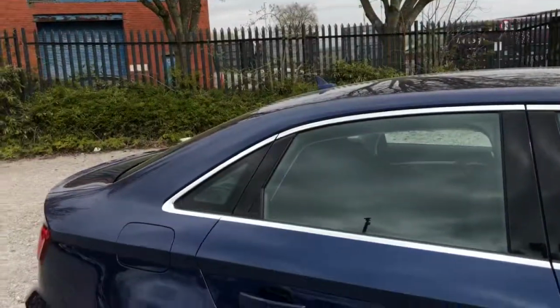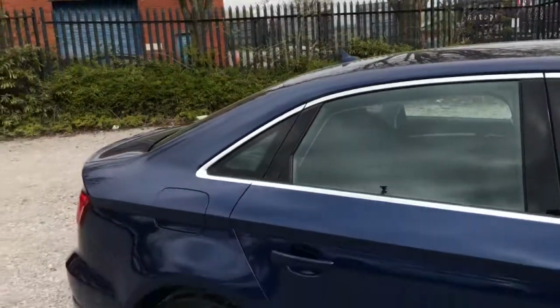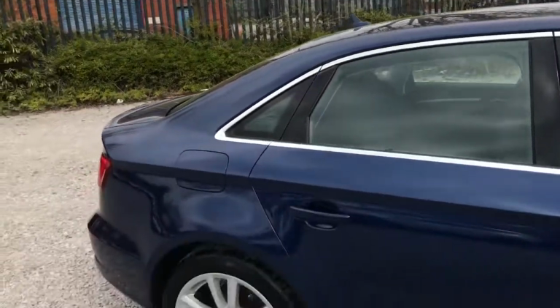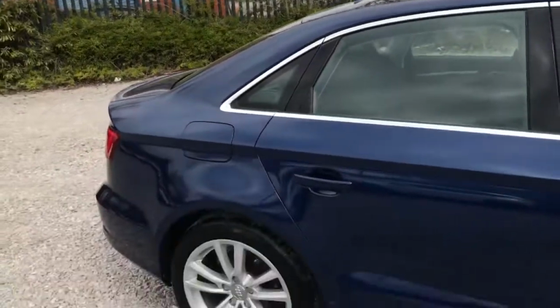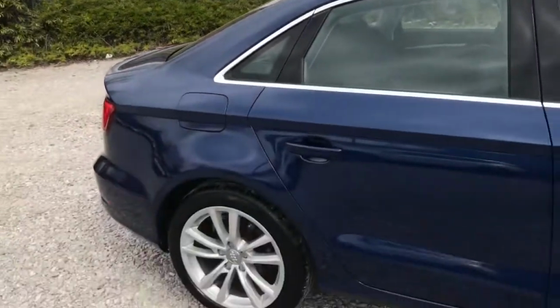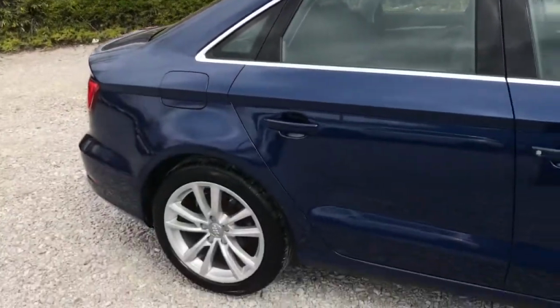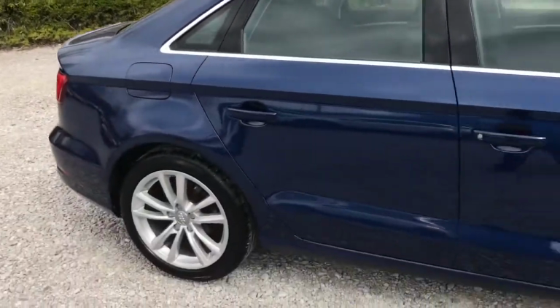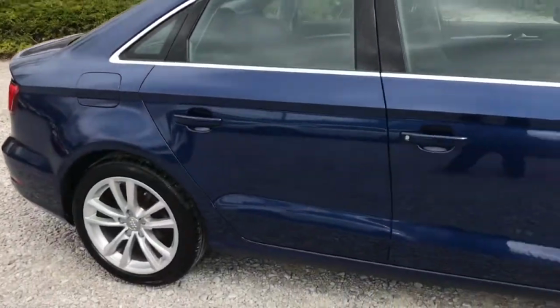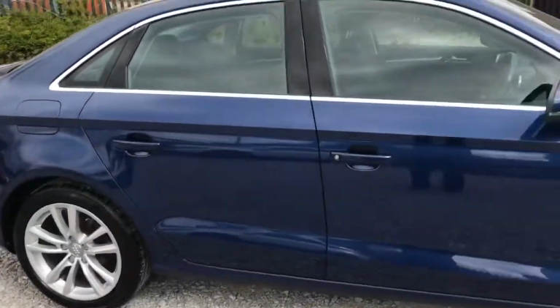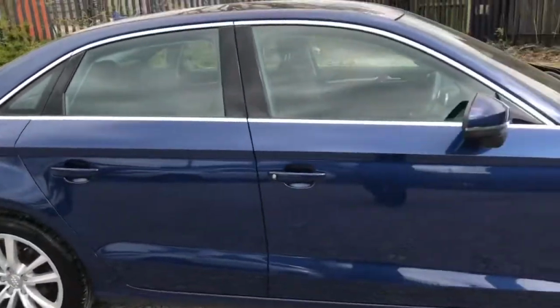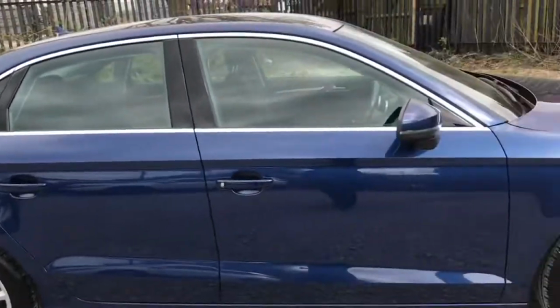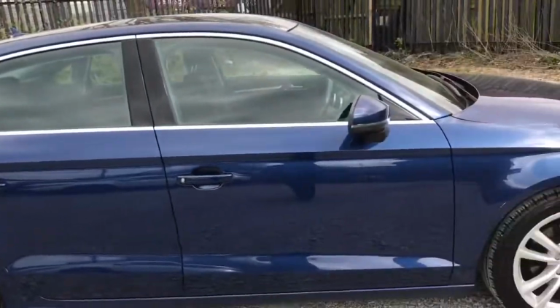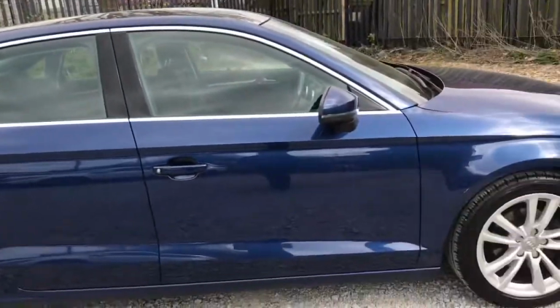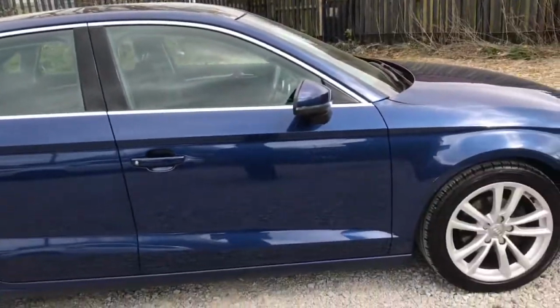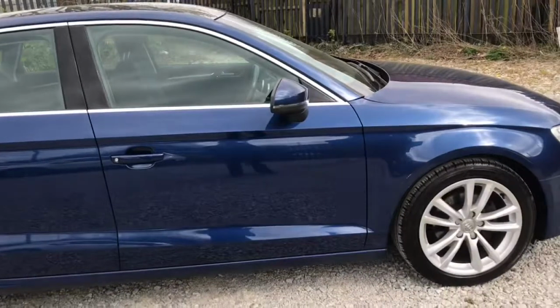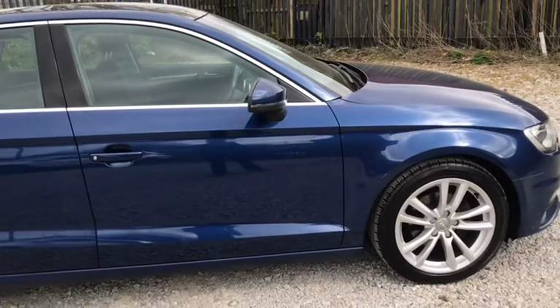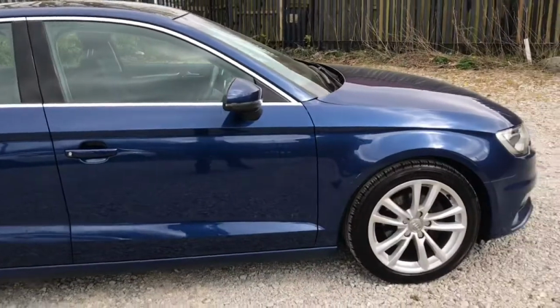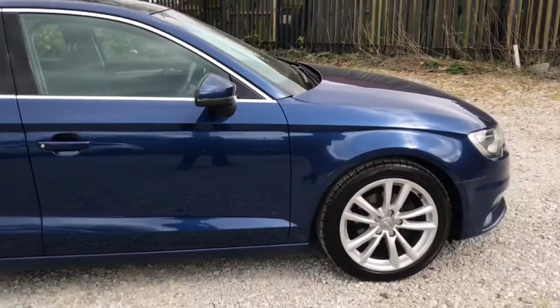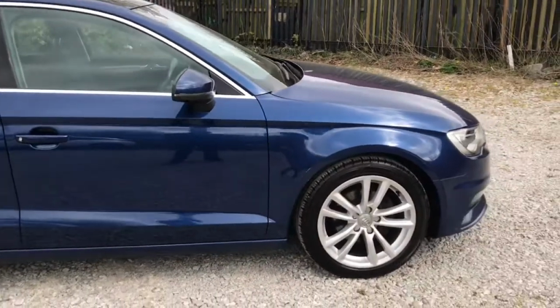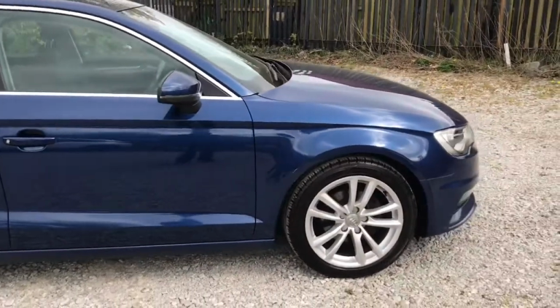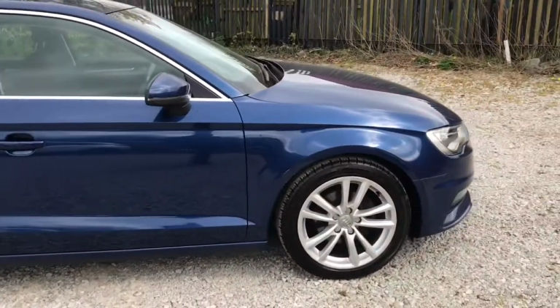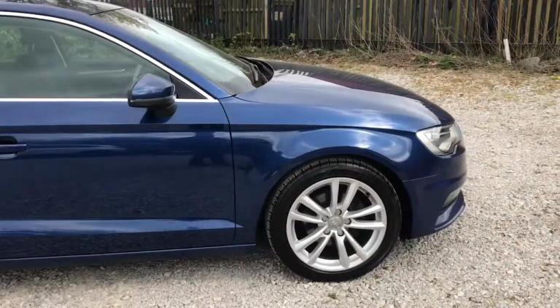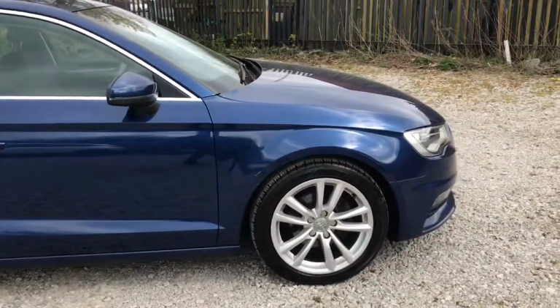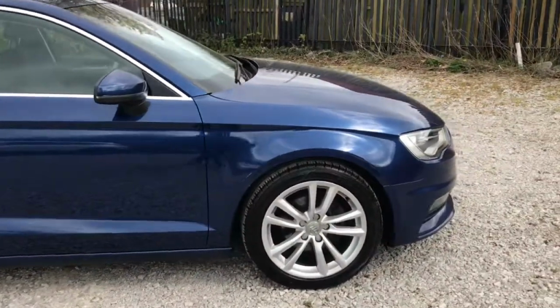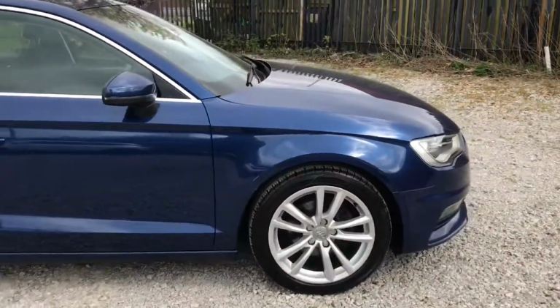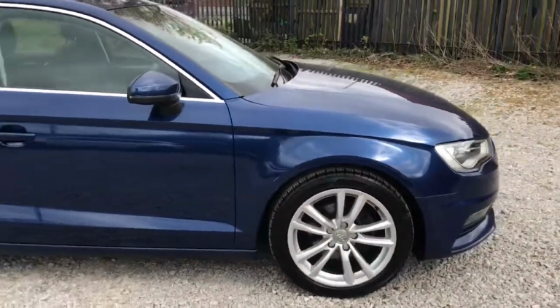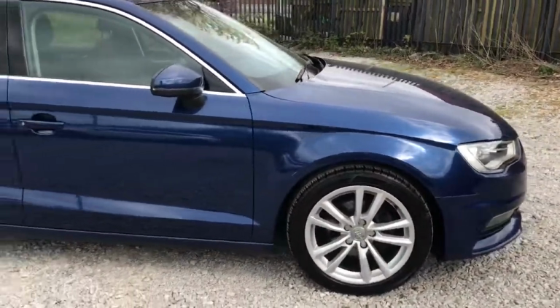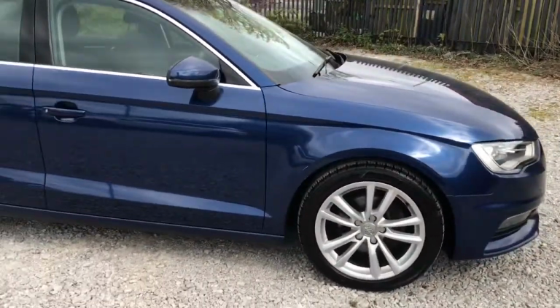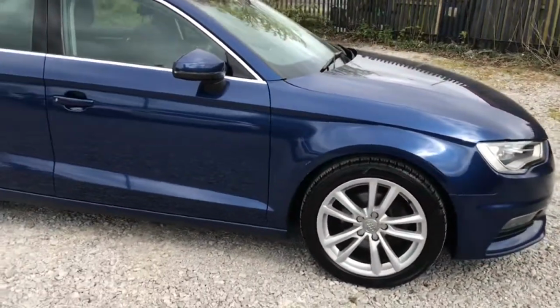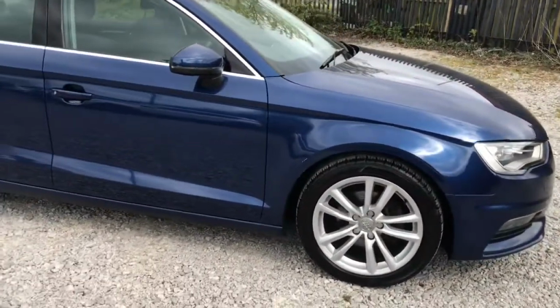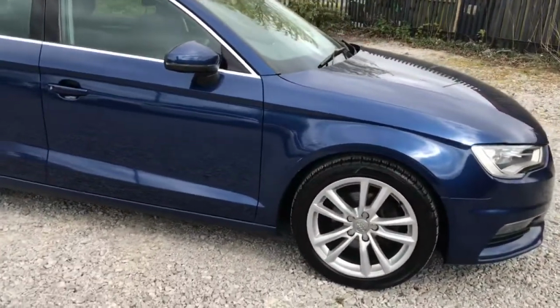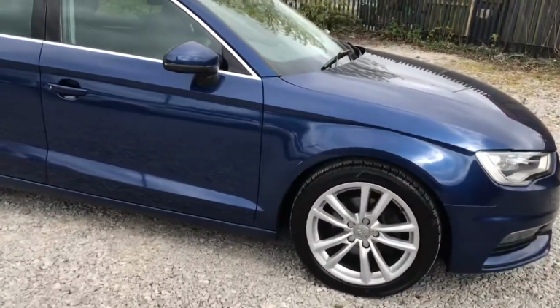If you like the look of this Audi A3 saloon, then please feel free to give us a call if you would like any more information. Thank you for watching.